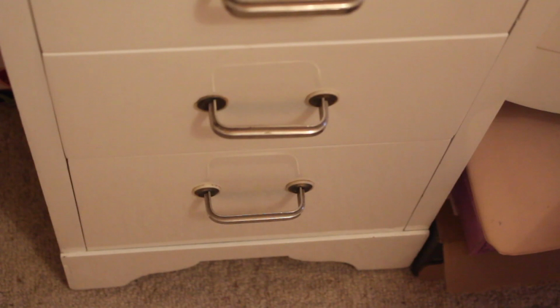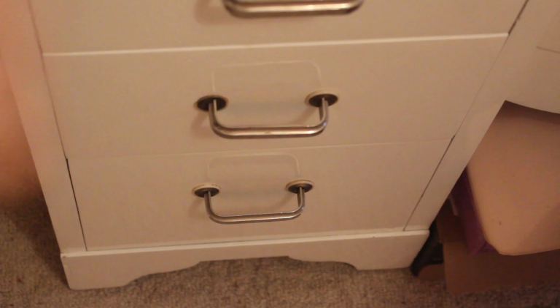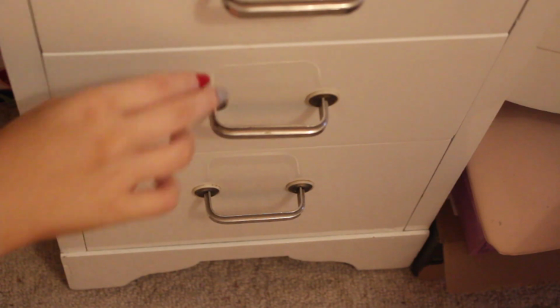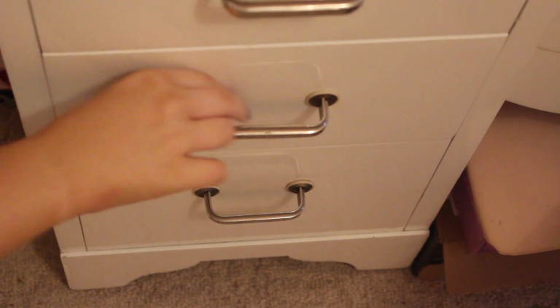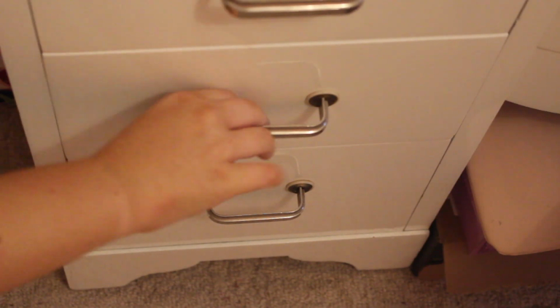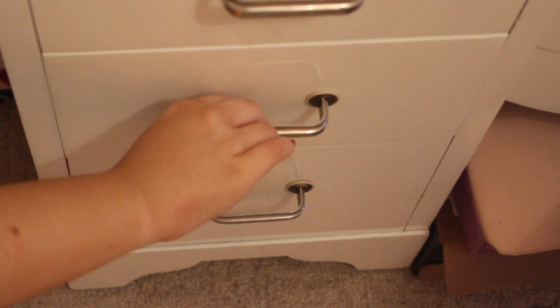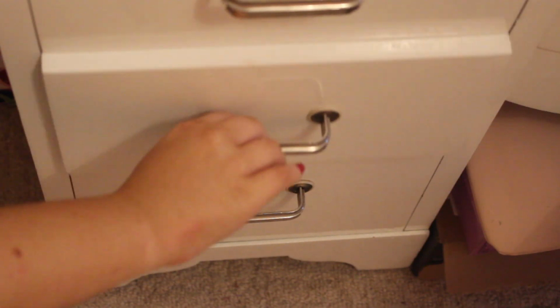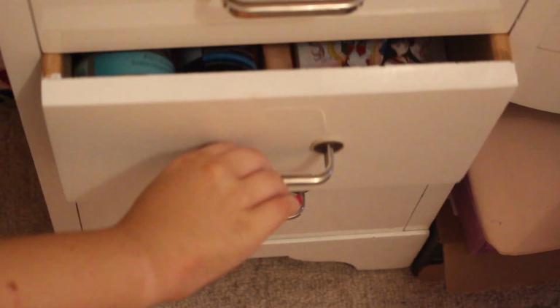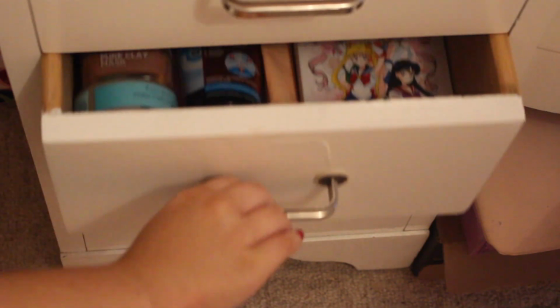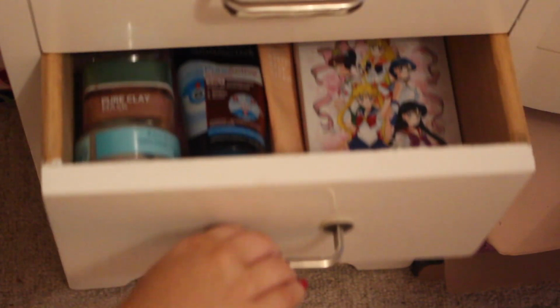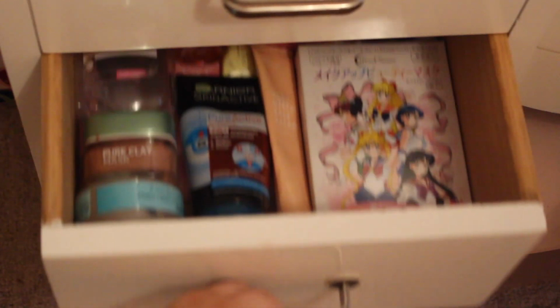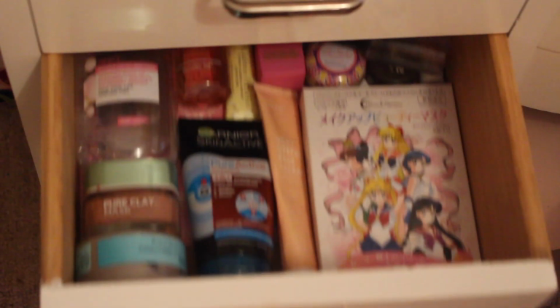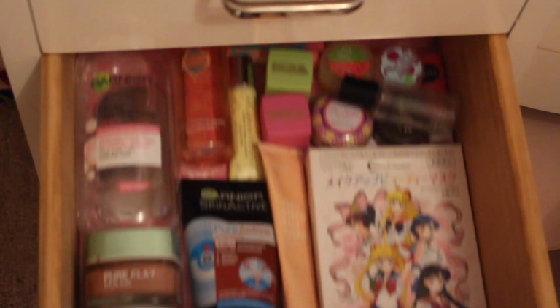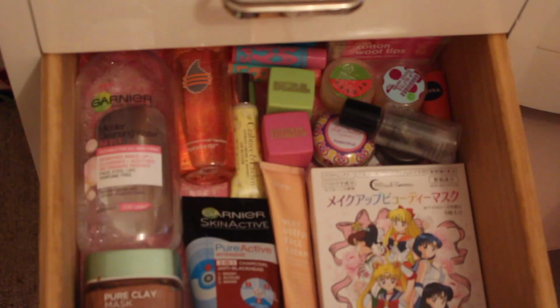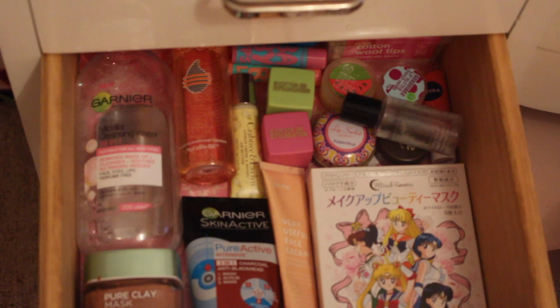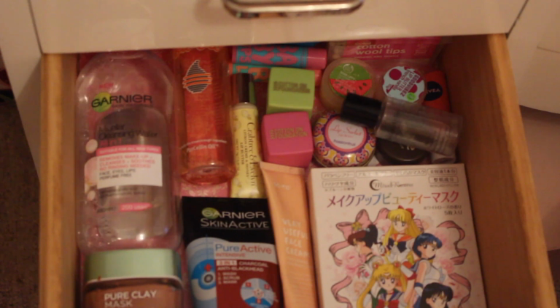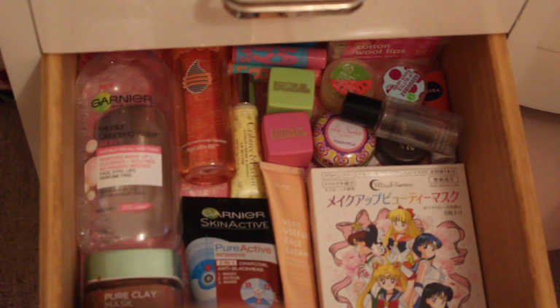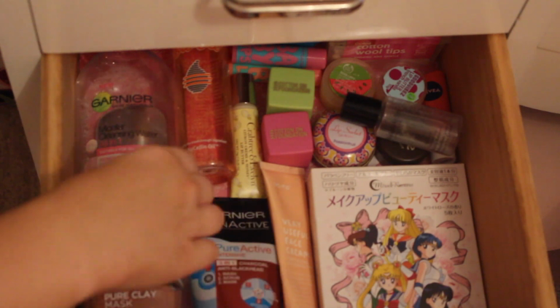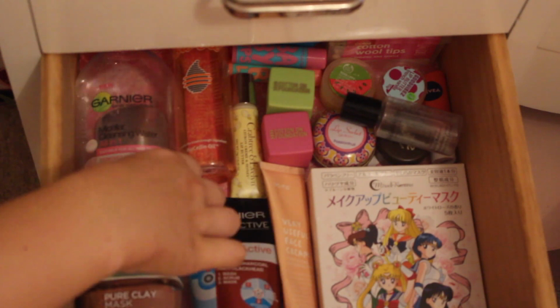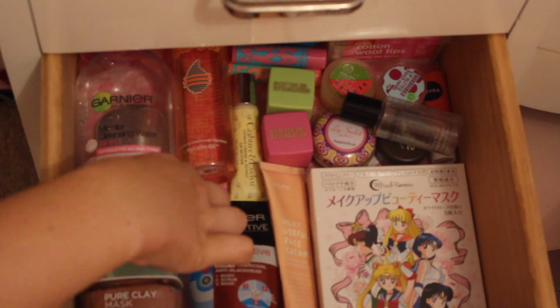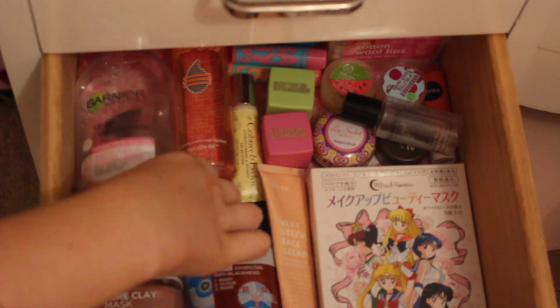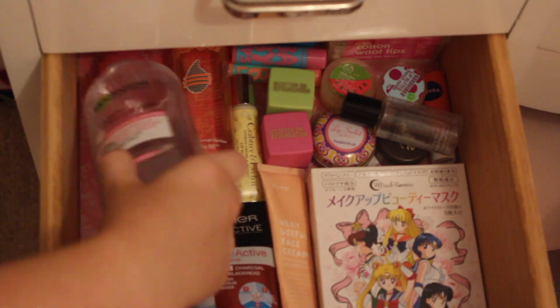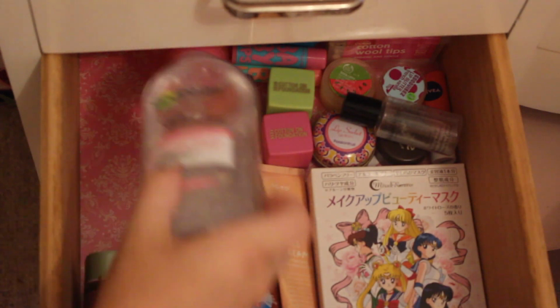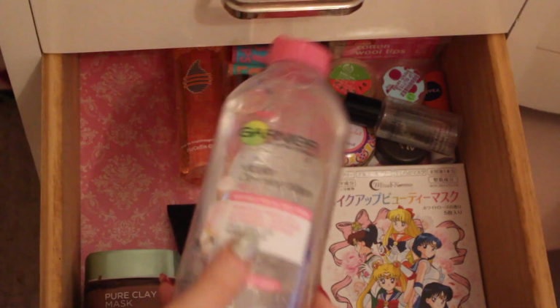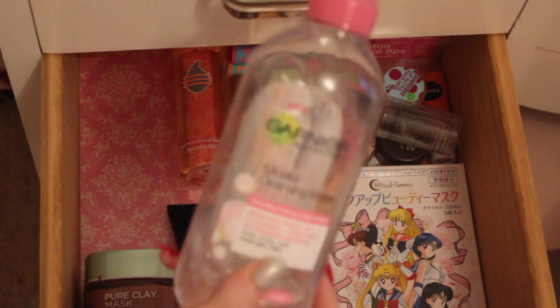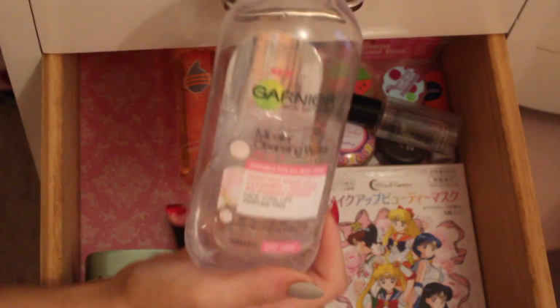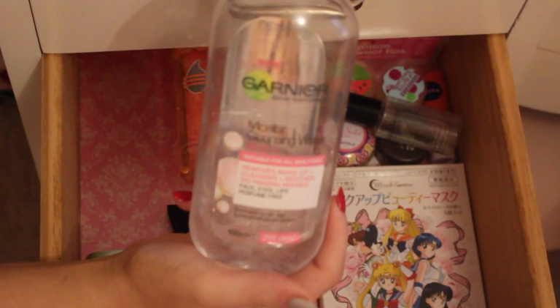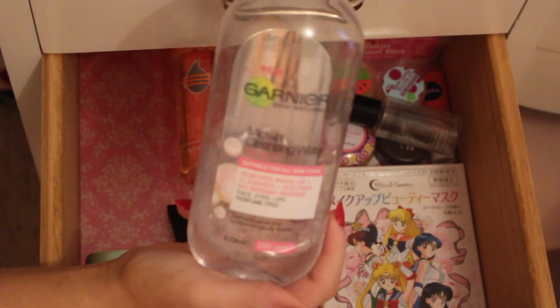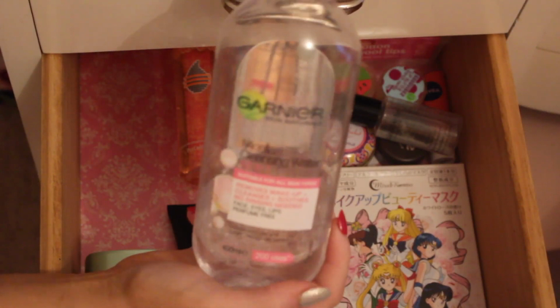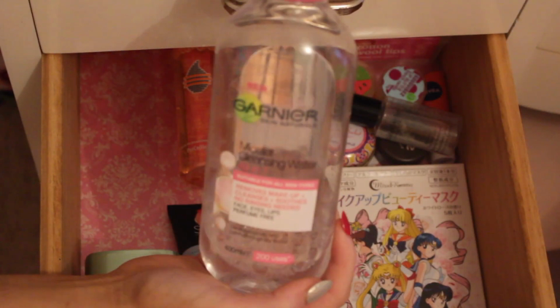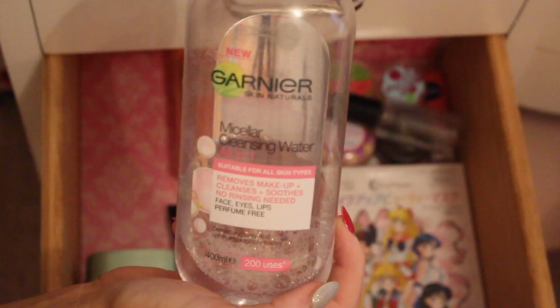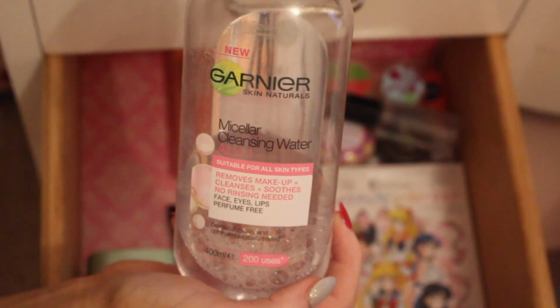Then as it starts to get dark I start to get ready for my shower, so I just go into my skincare drawer and pick out the products that I'm going to use.